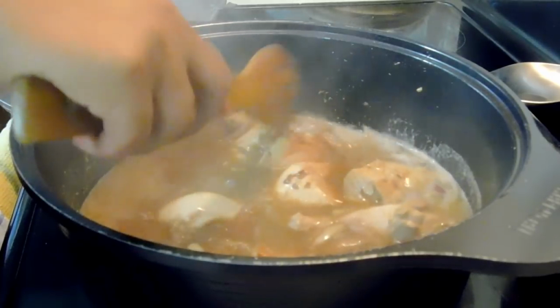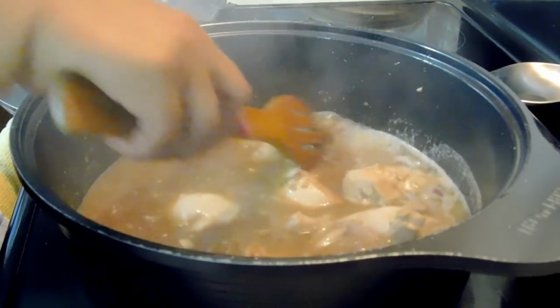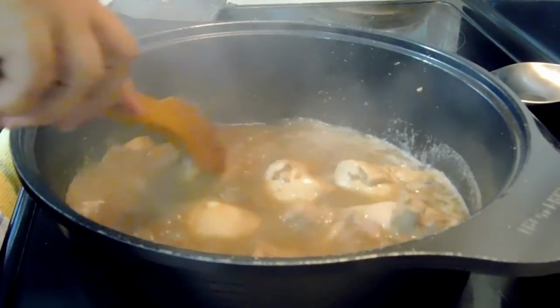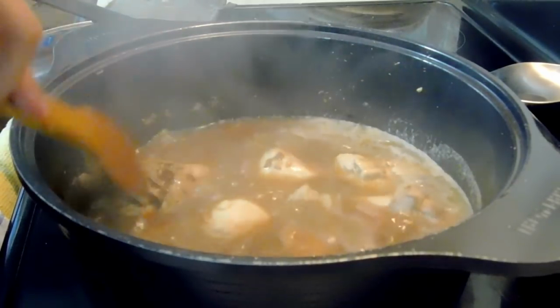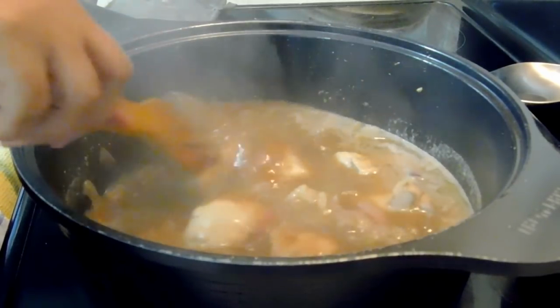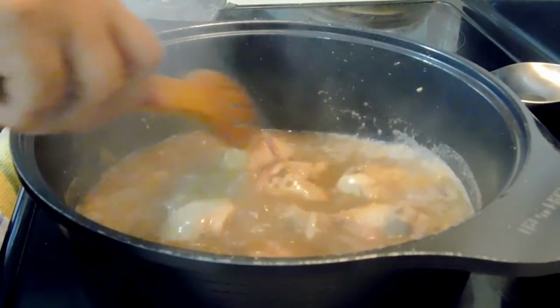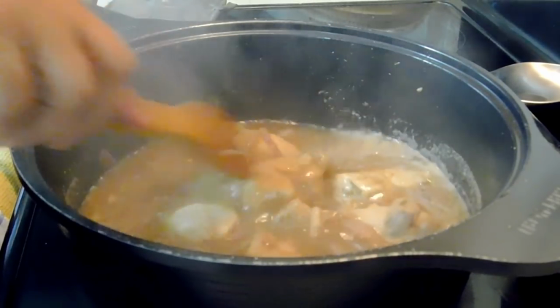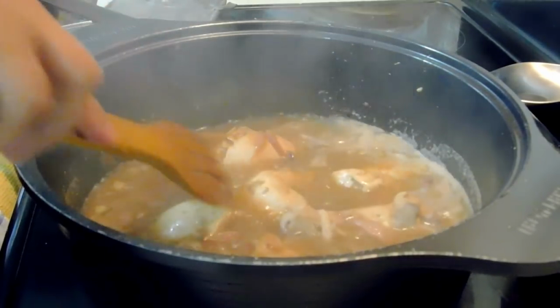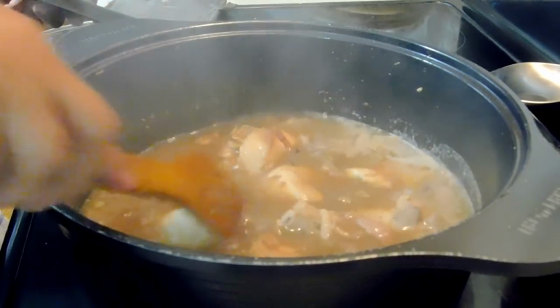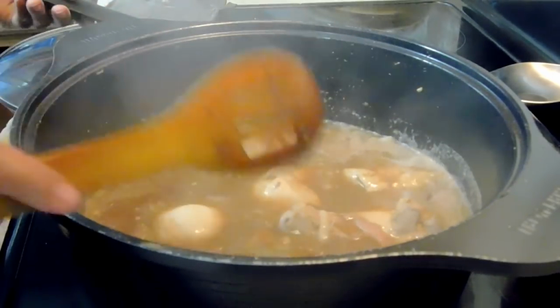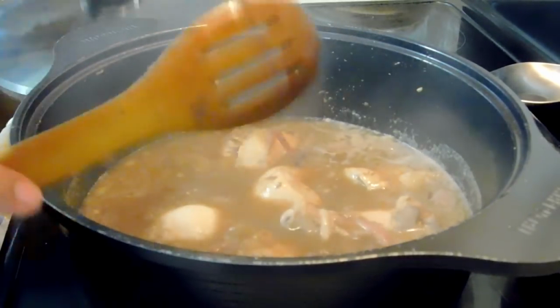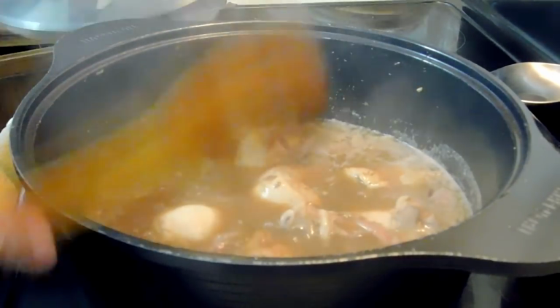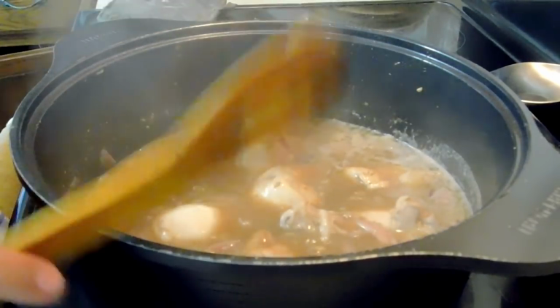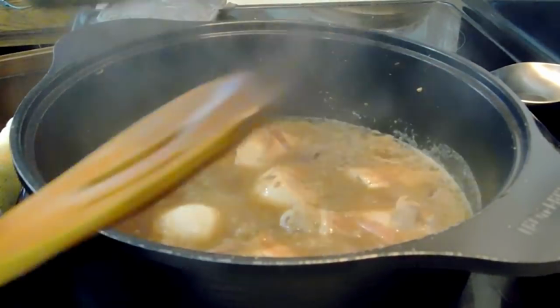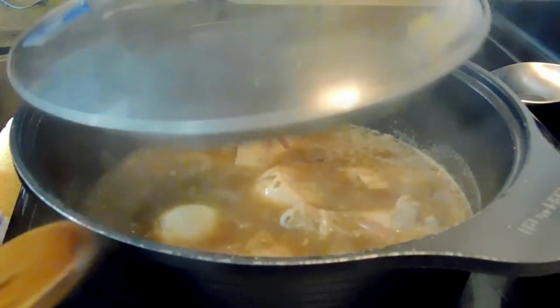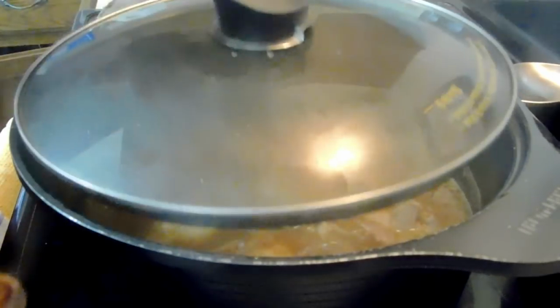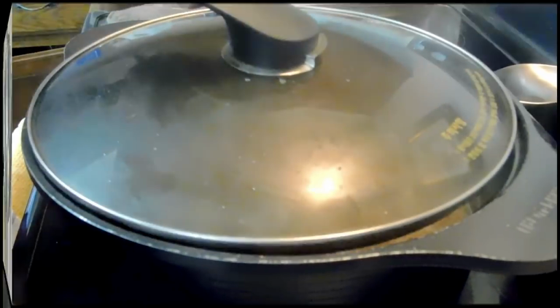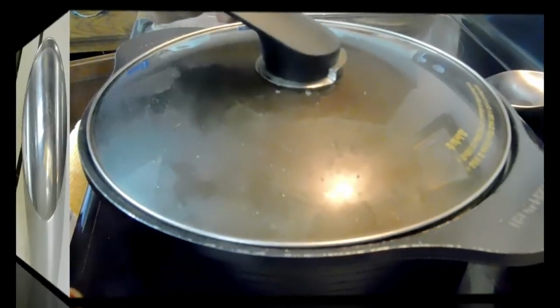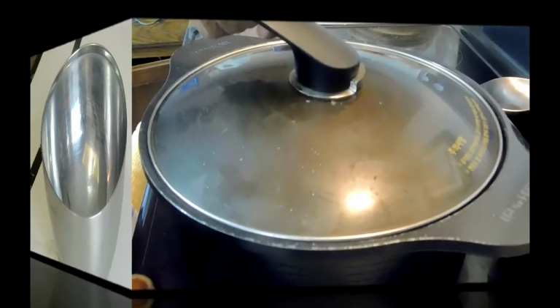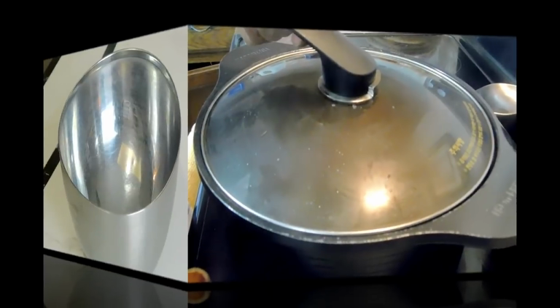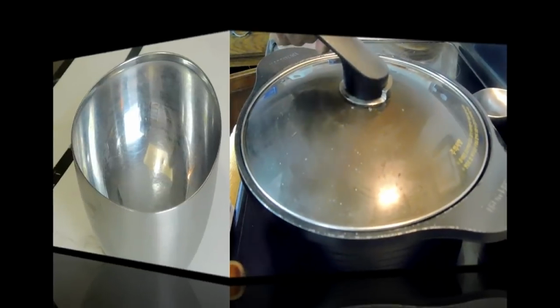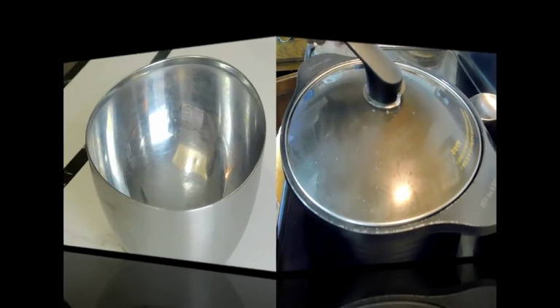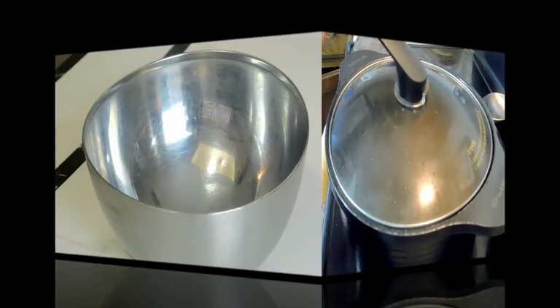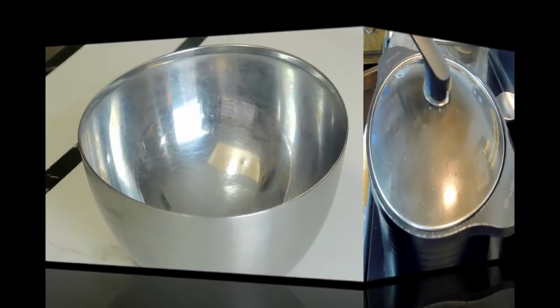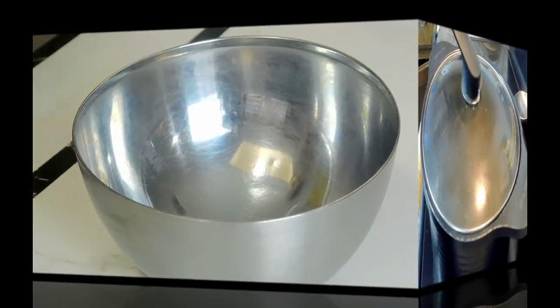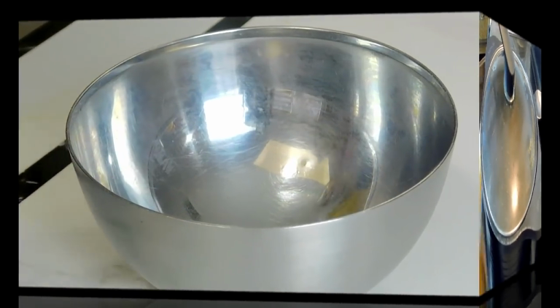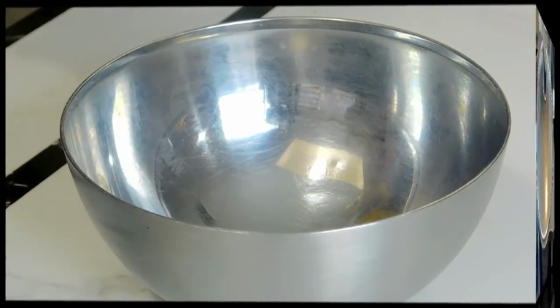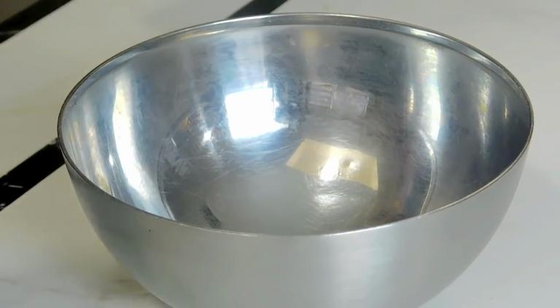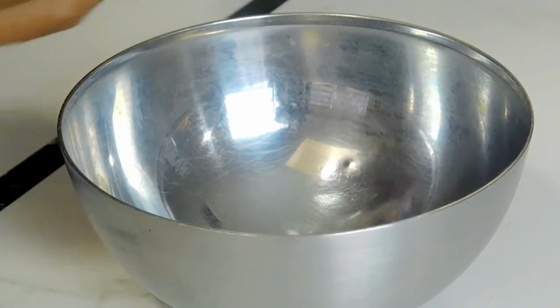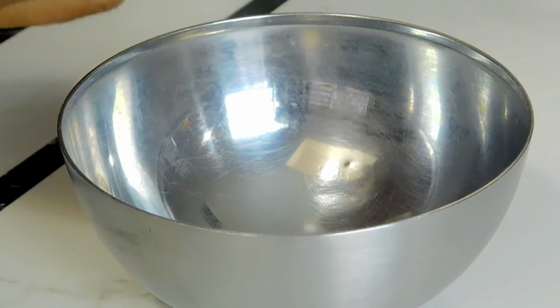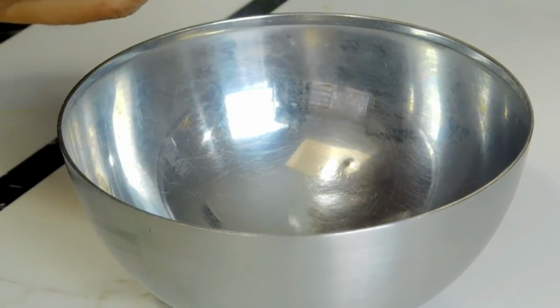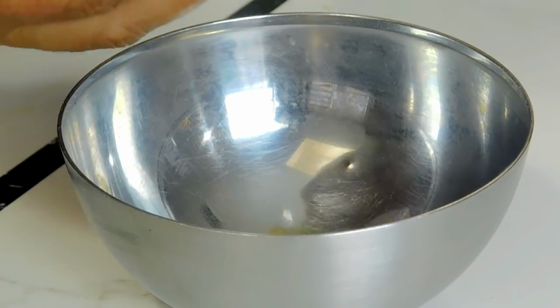After that we're going to reduce the heat, cover it, and let it simmer until the chicken is cooked.